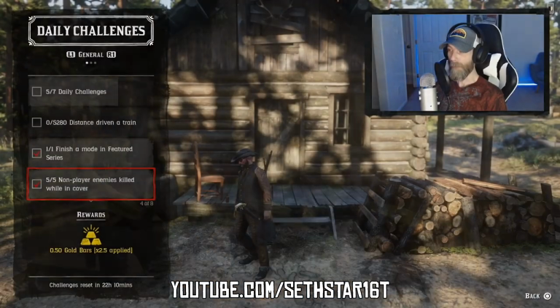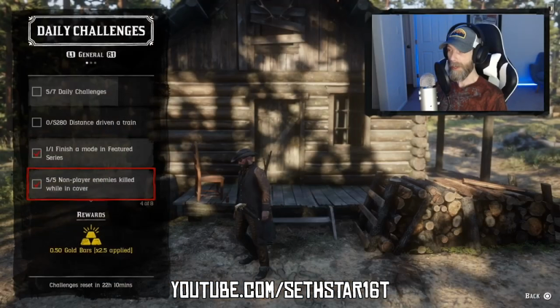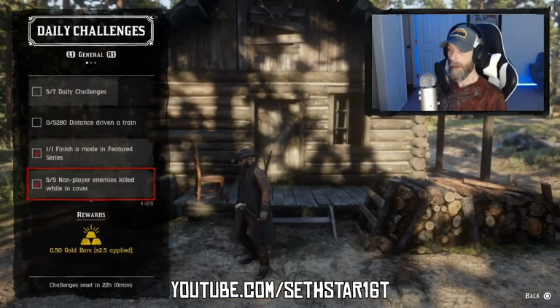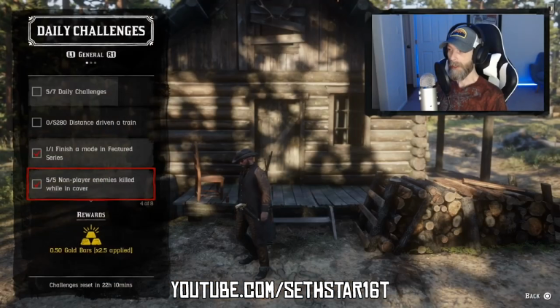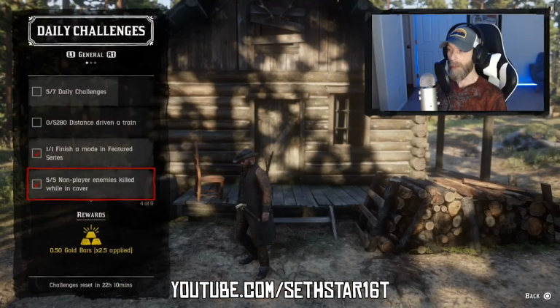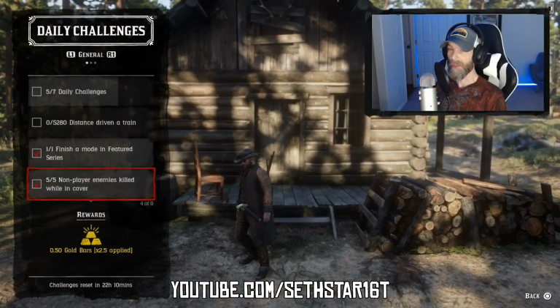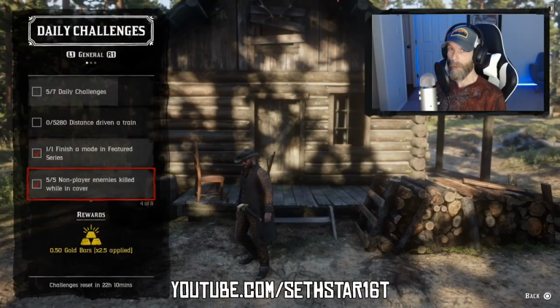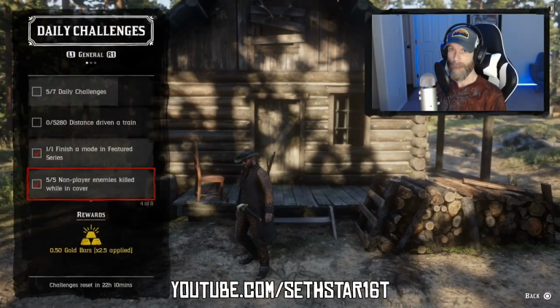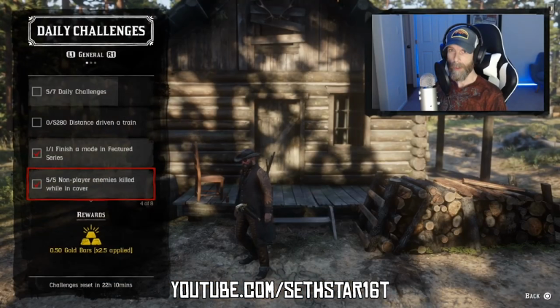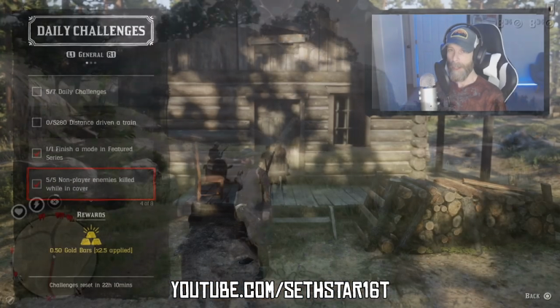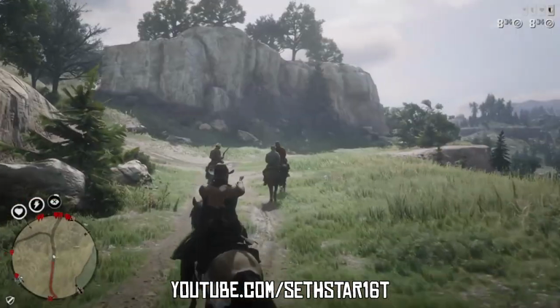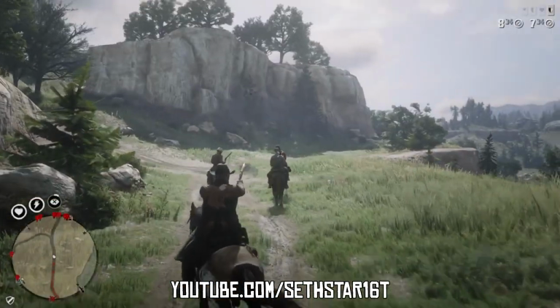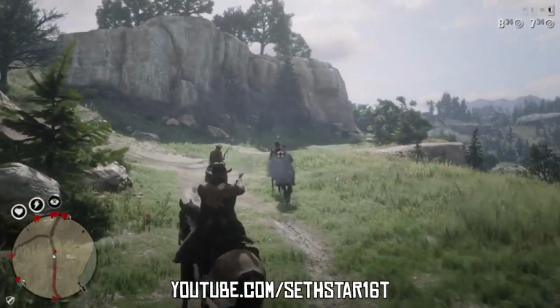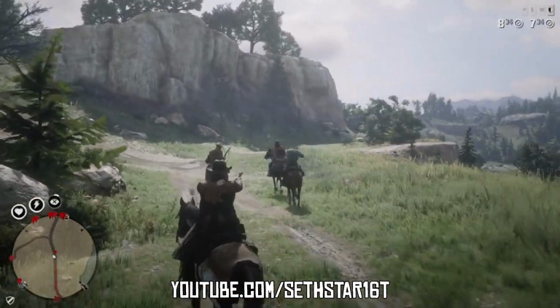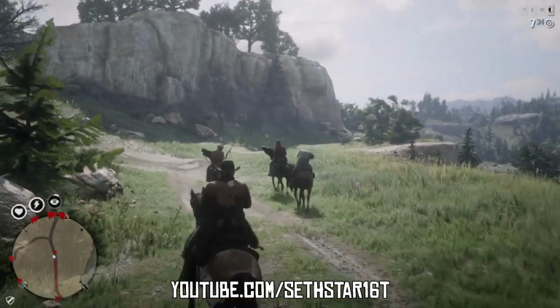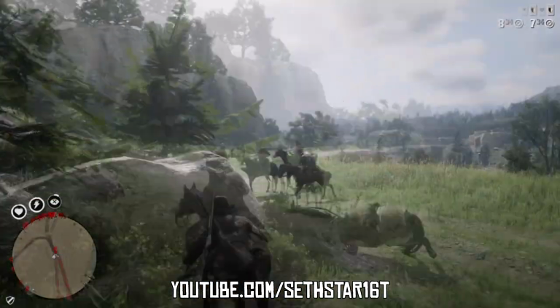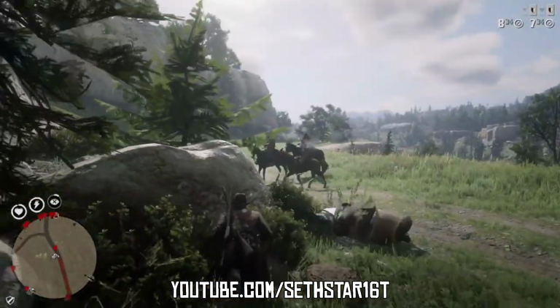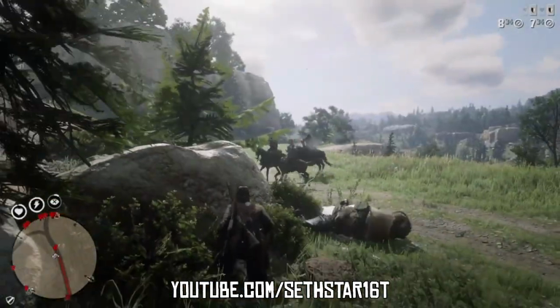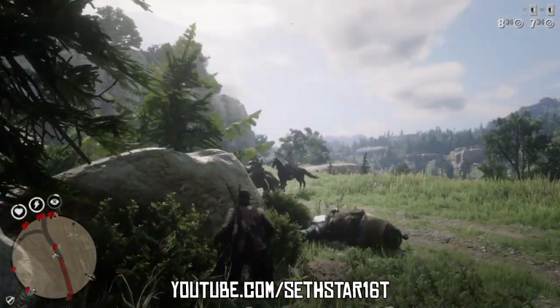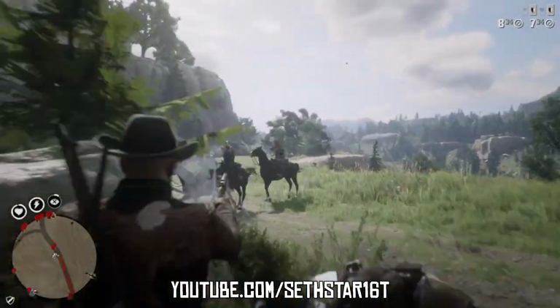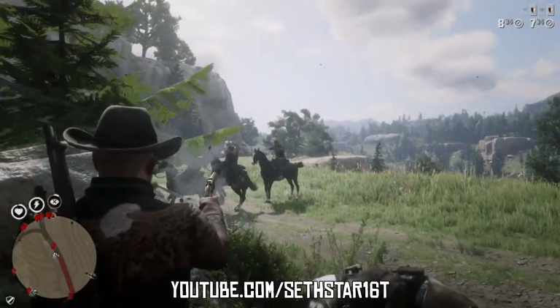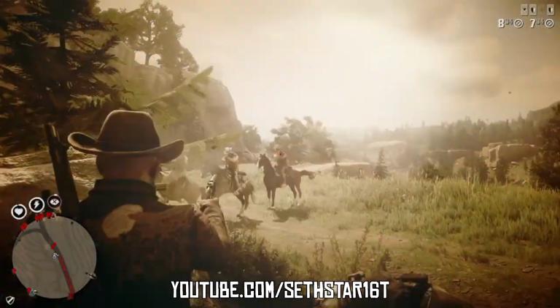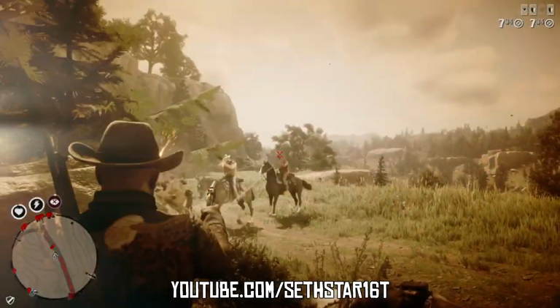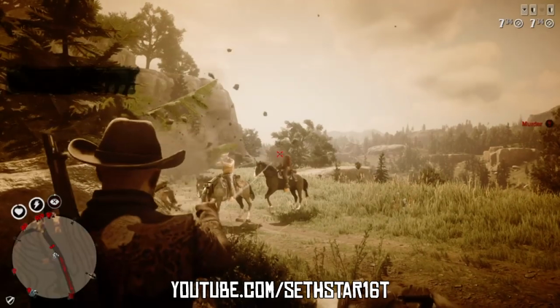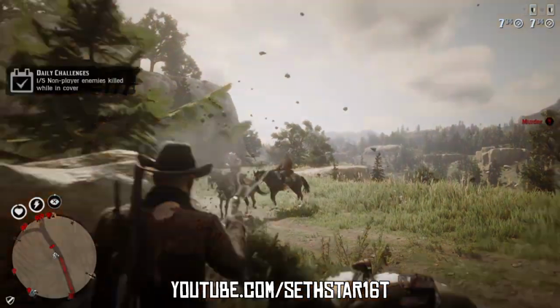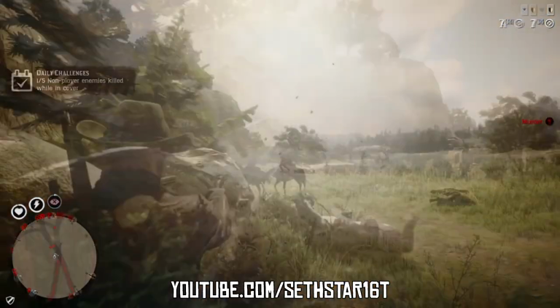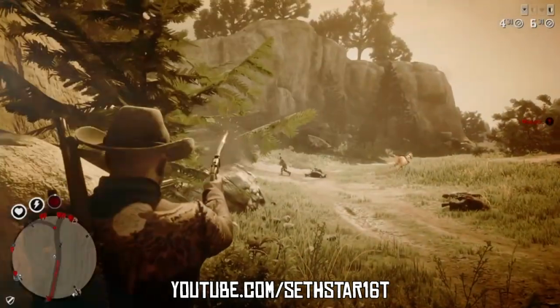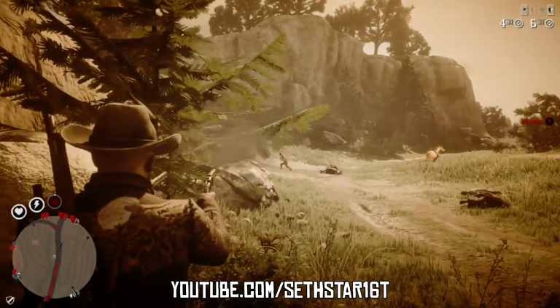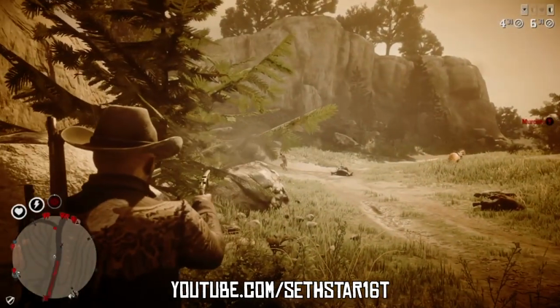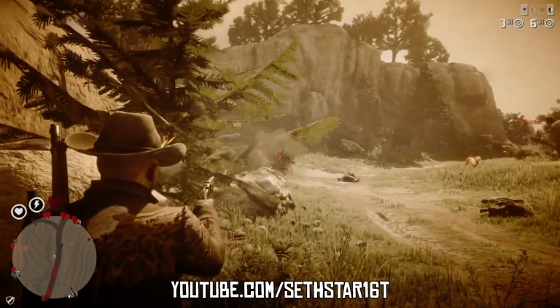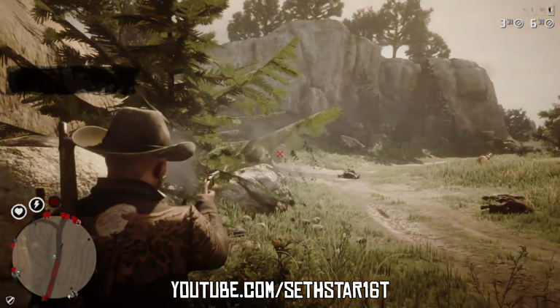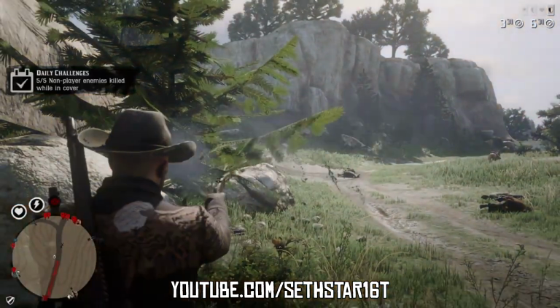Number 3: Non-player enemies killed while in cover. Any red NPC will do. The easiest is to aggravate some locals, grab some cover, and put 5 down.